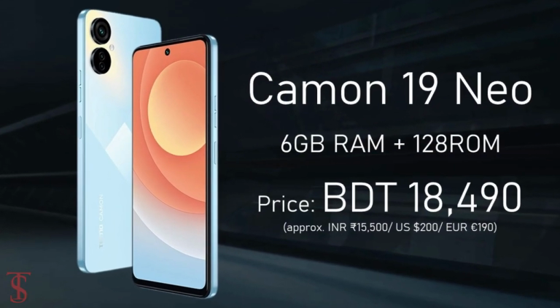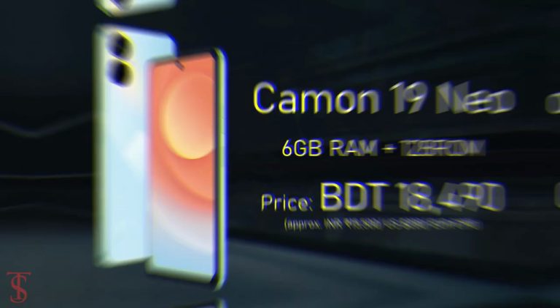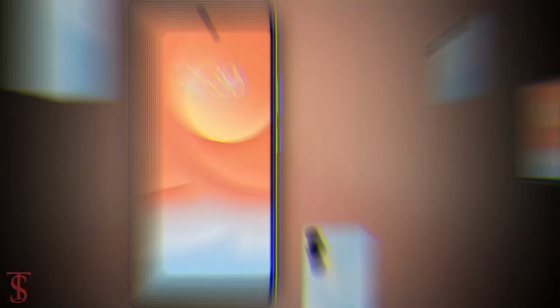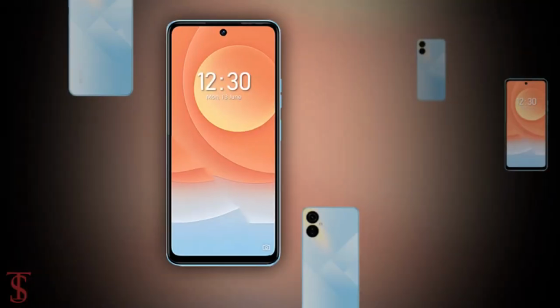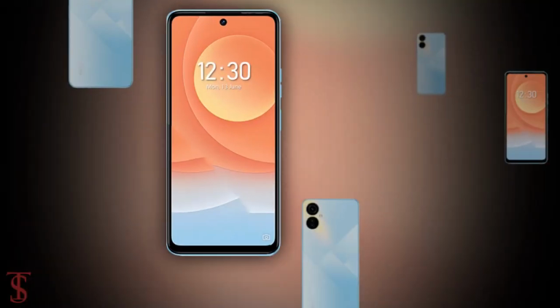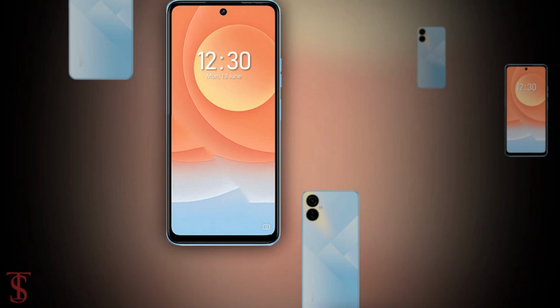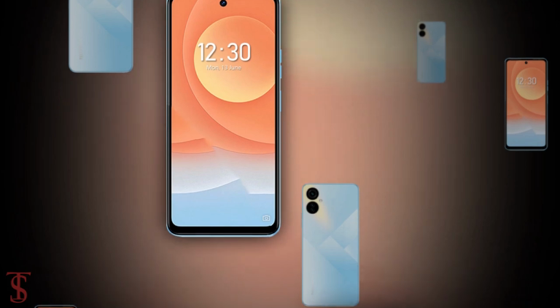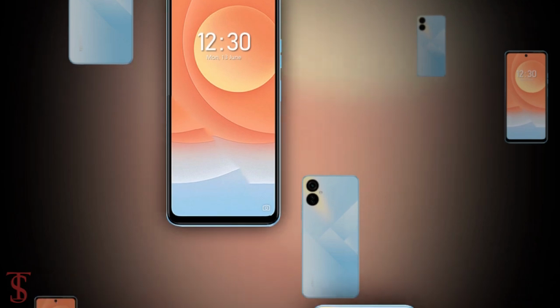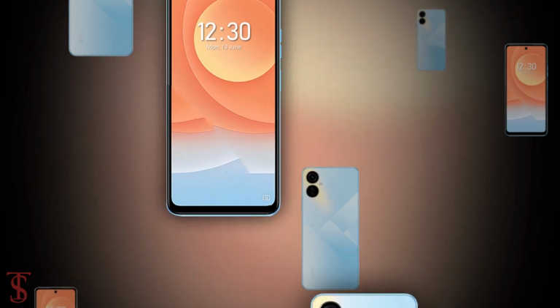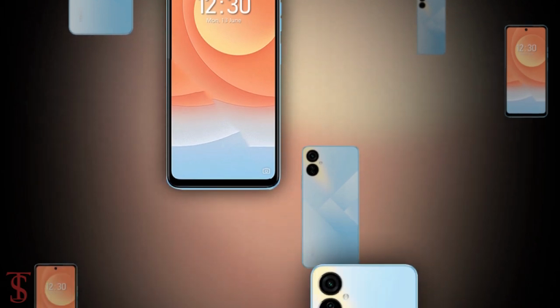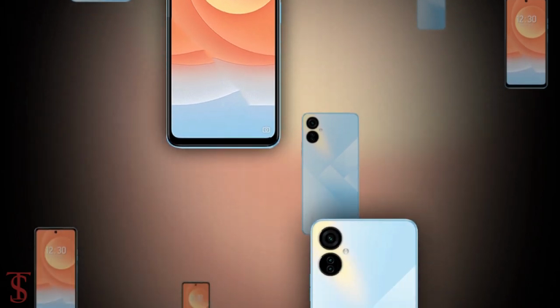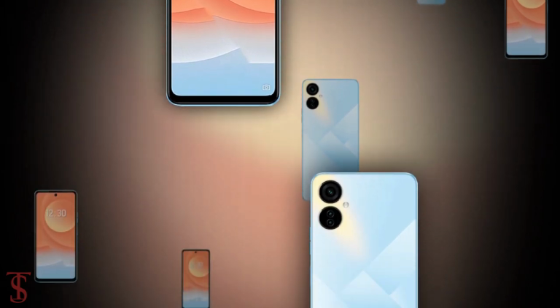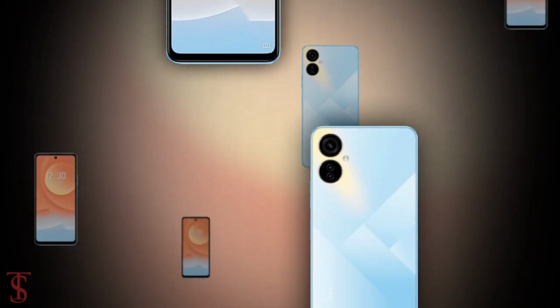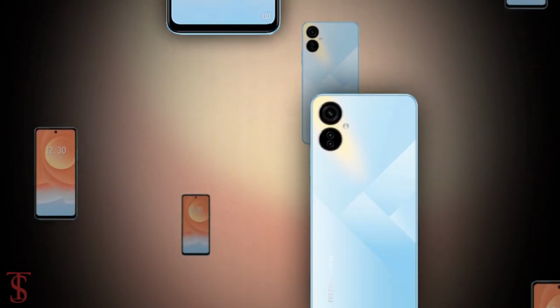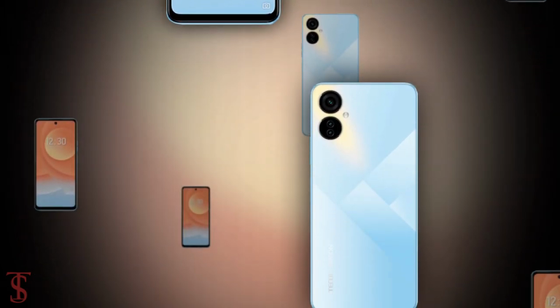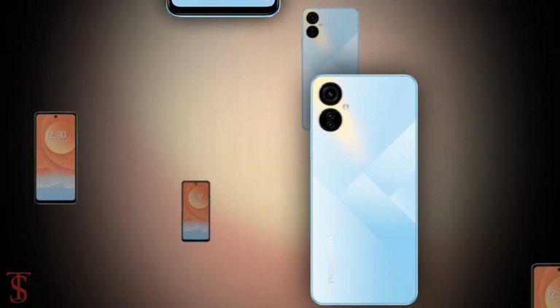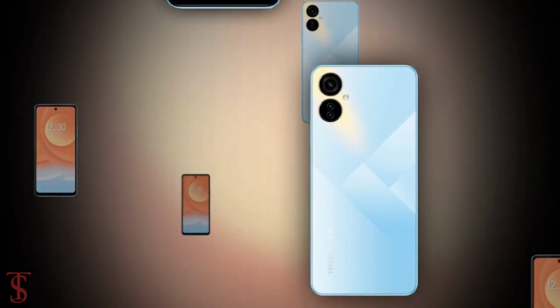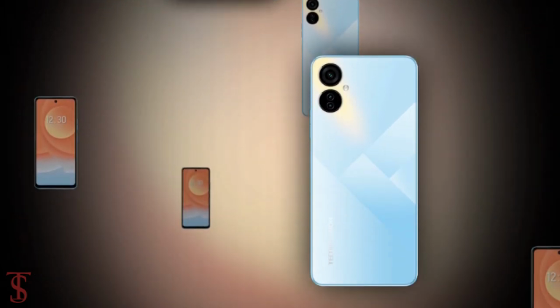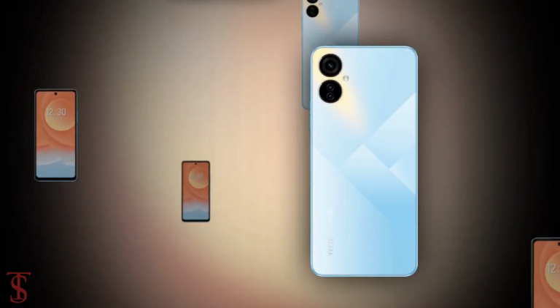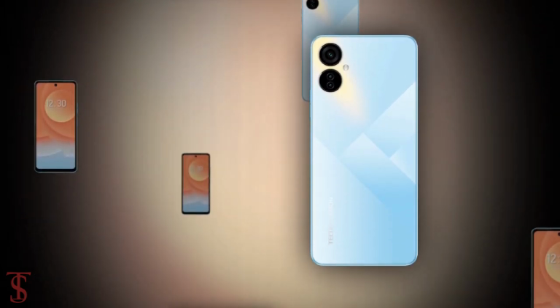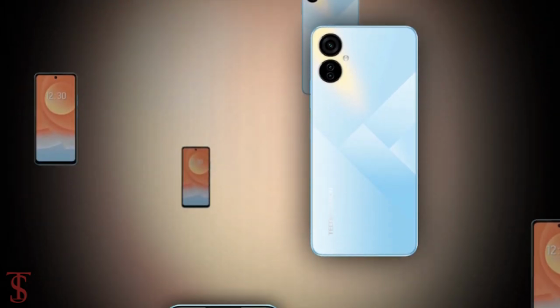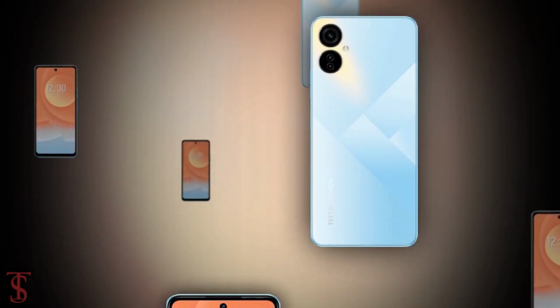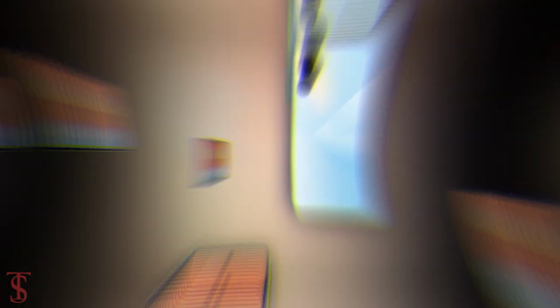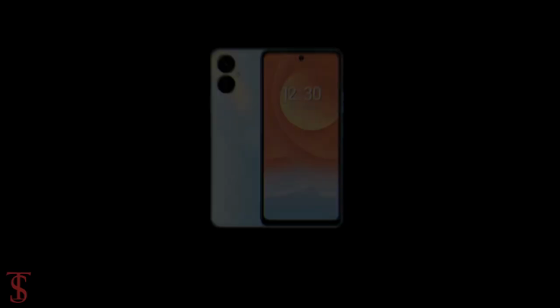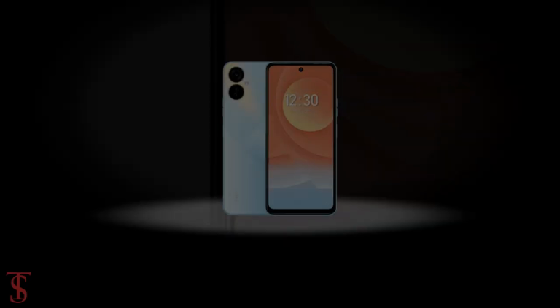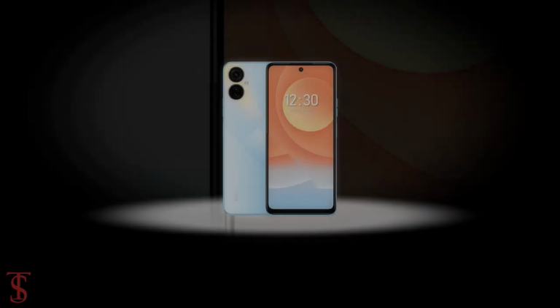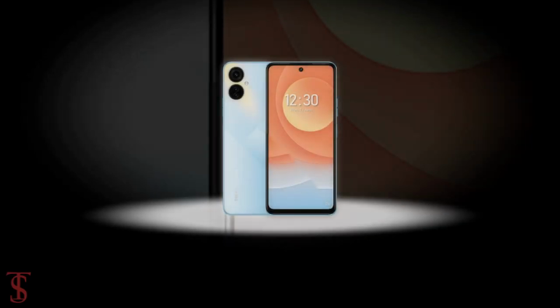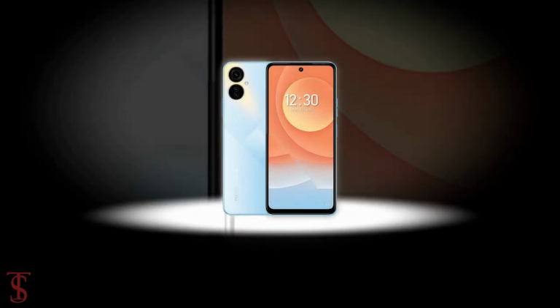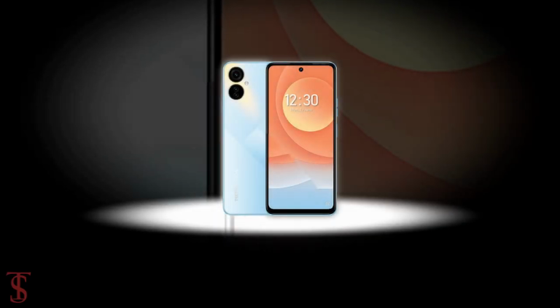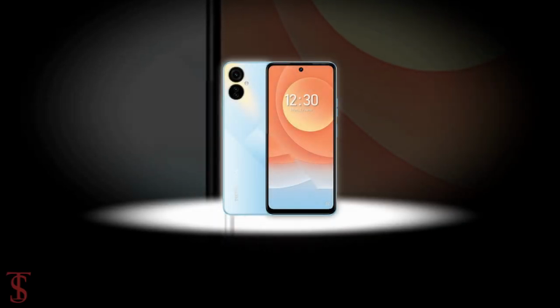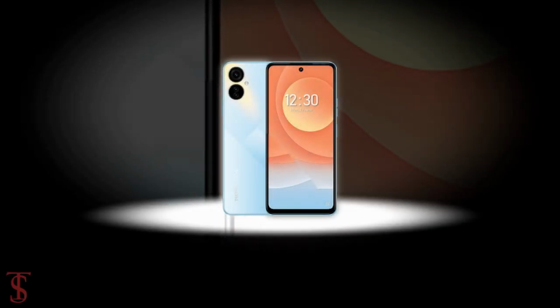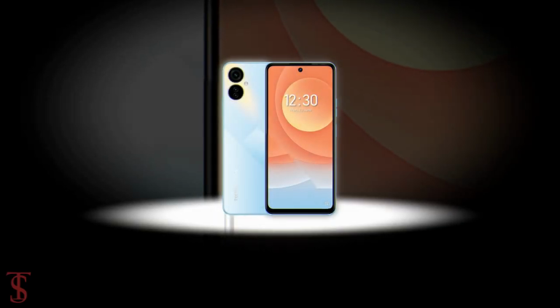So what do you guys think of this Tecno Camon 19 Neo smartphone? Do let us know in the comment section below.